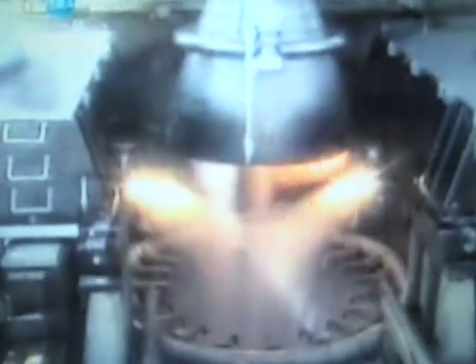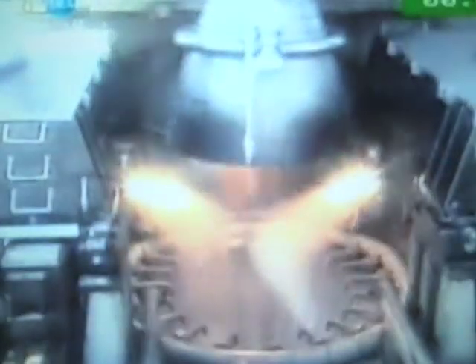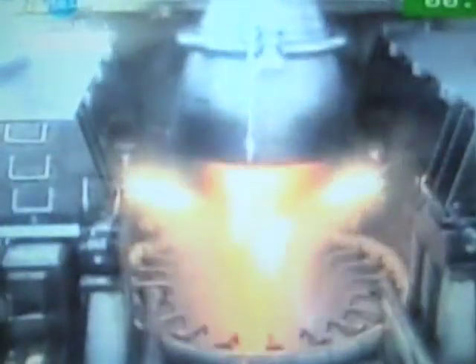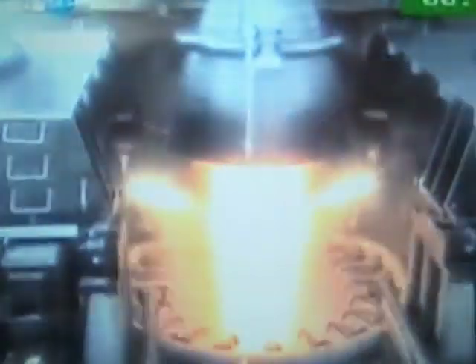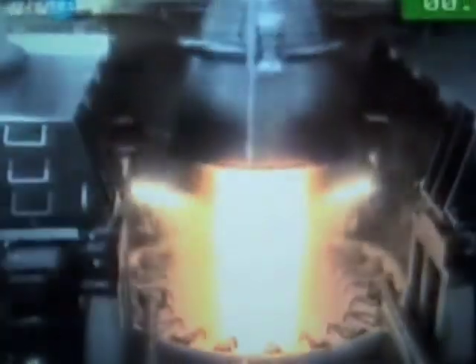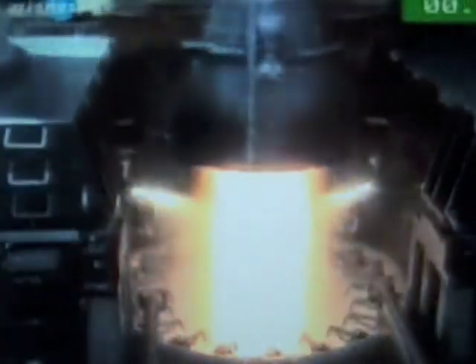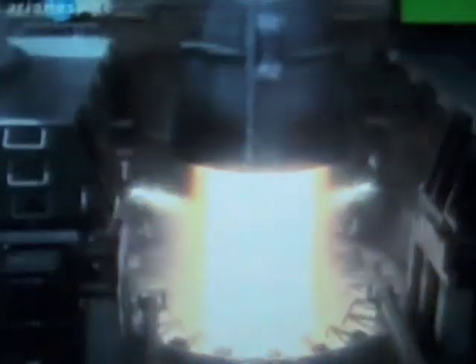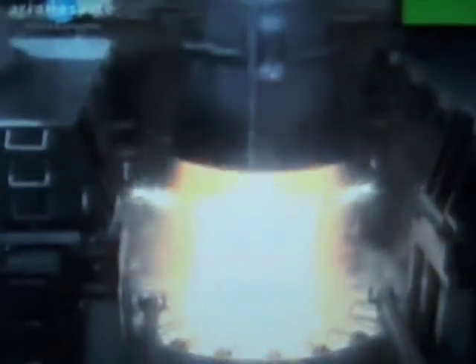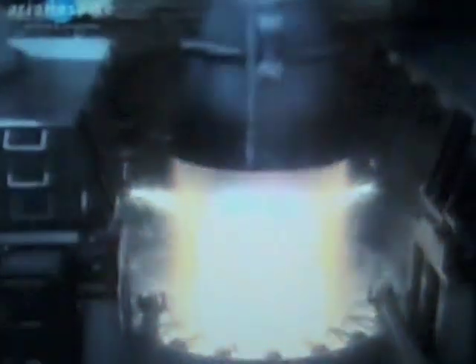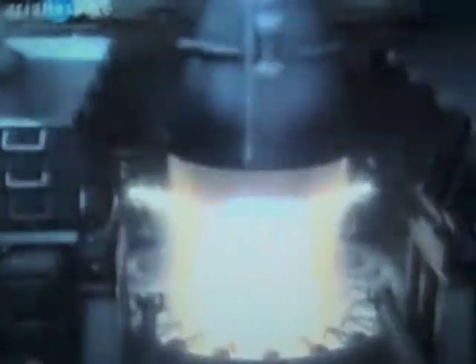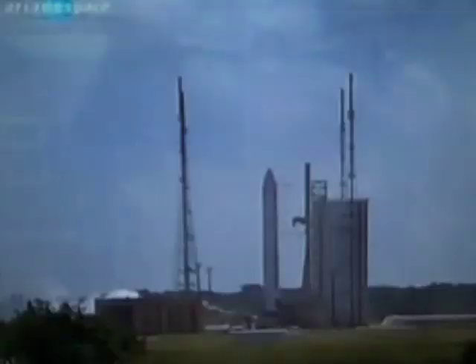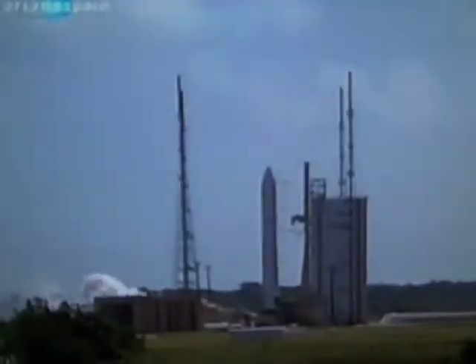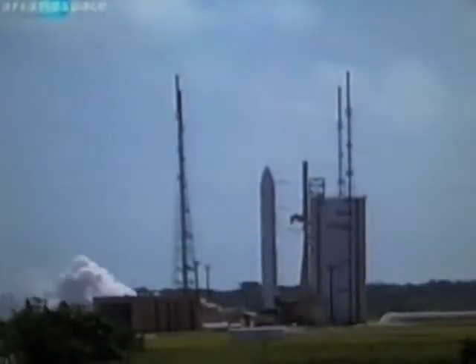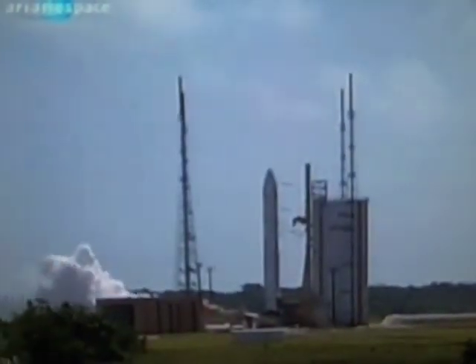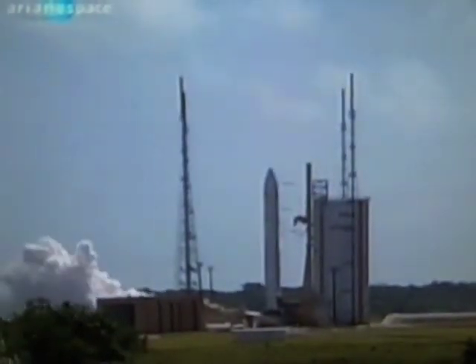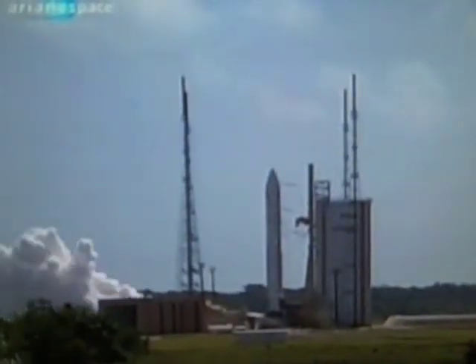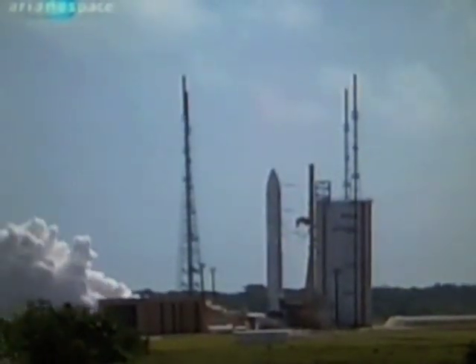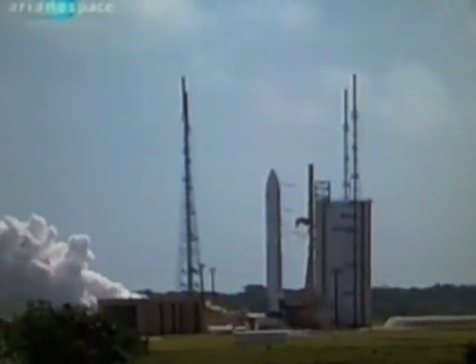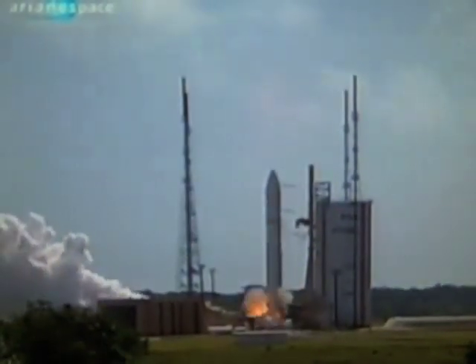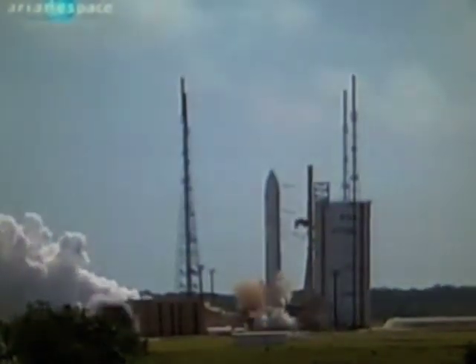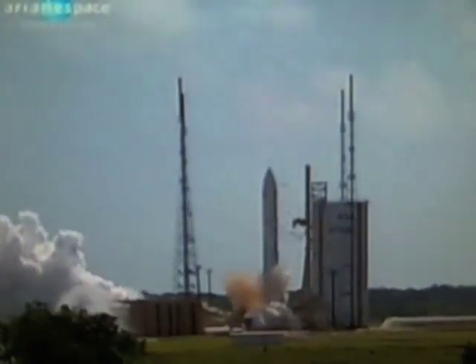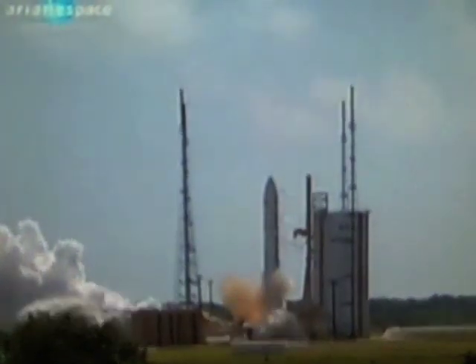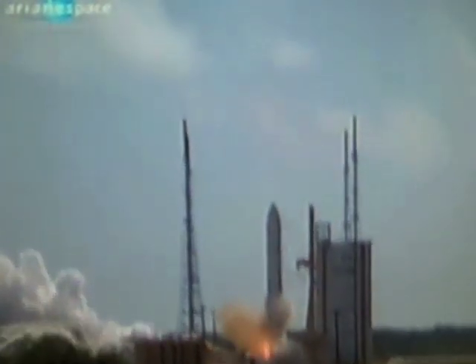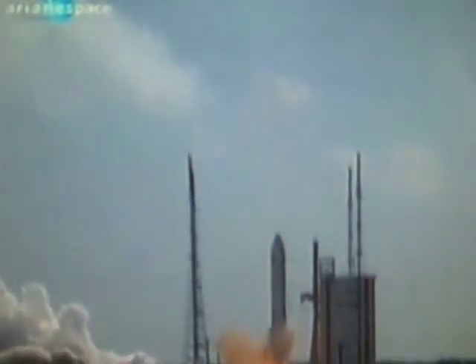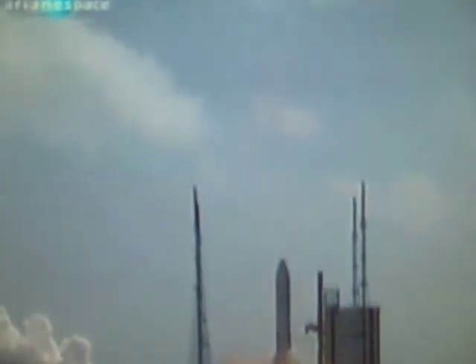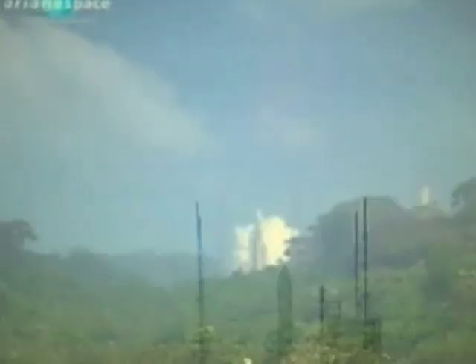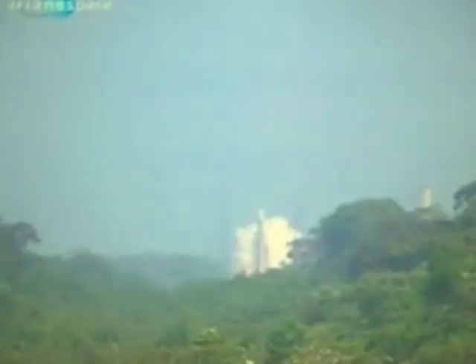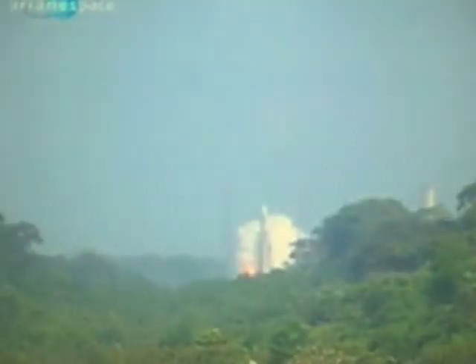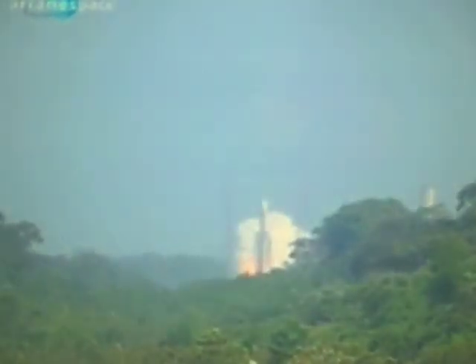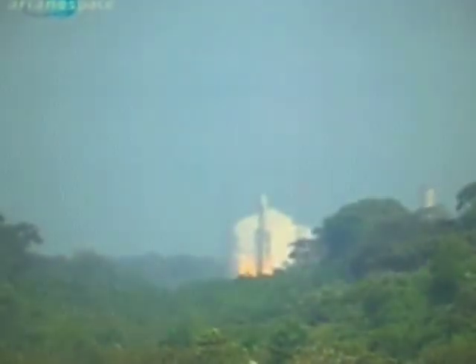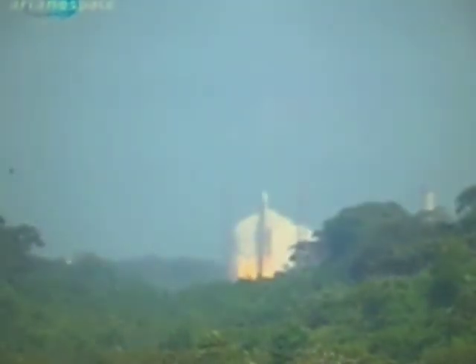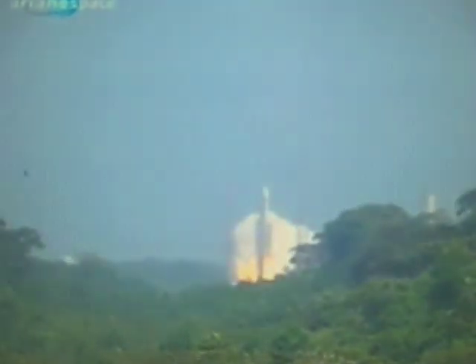Allumage Vulcan. Allumage des EAPs et décollage.